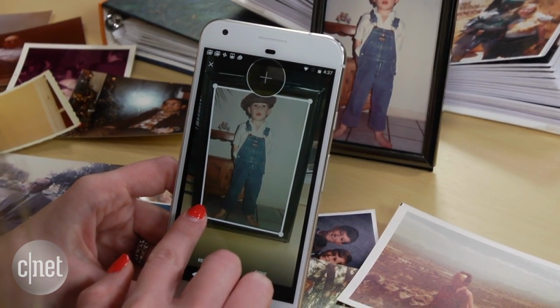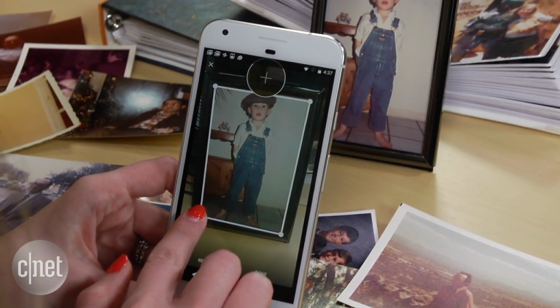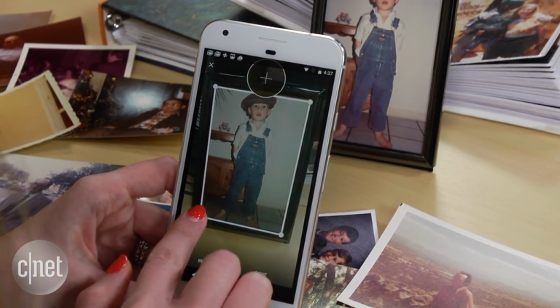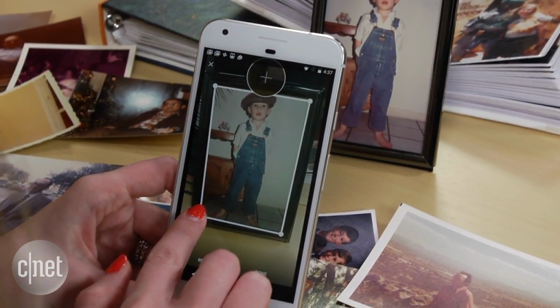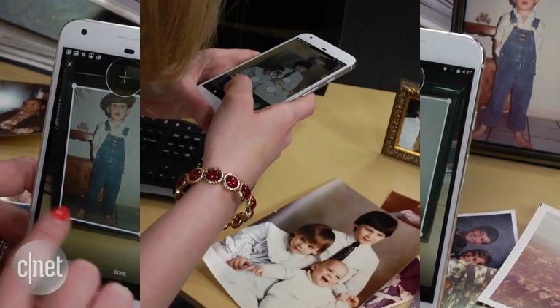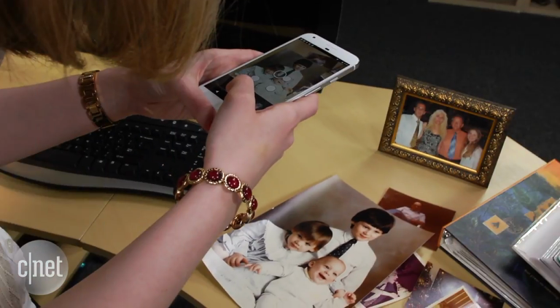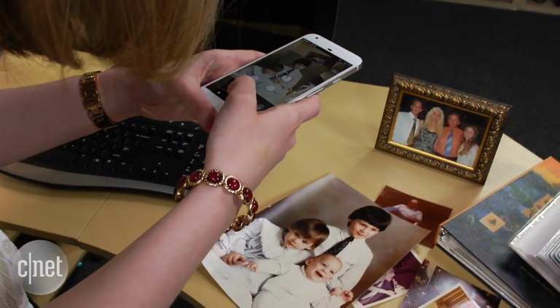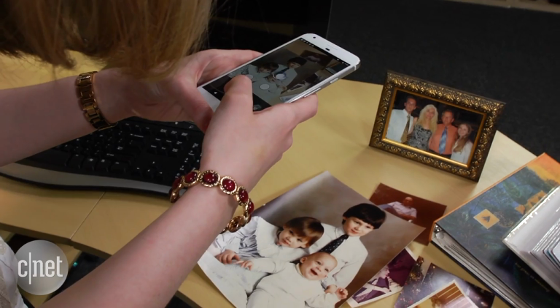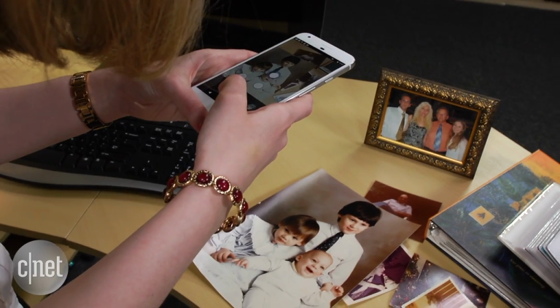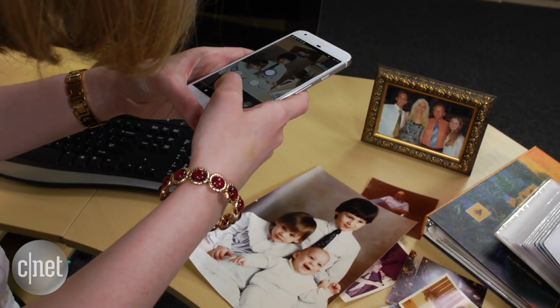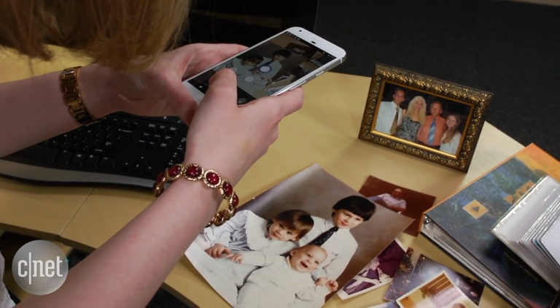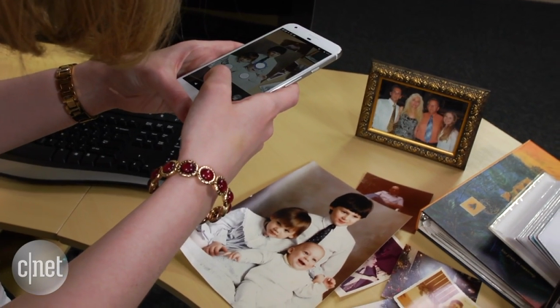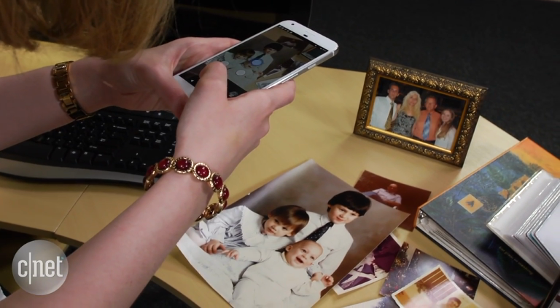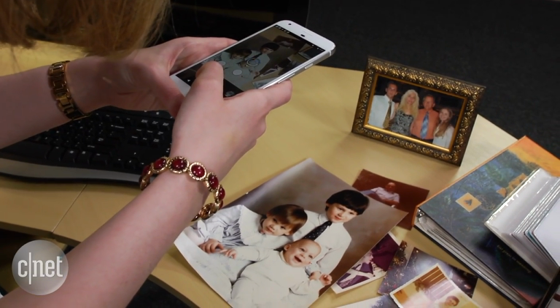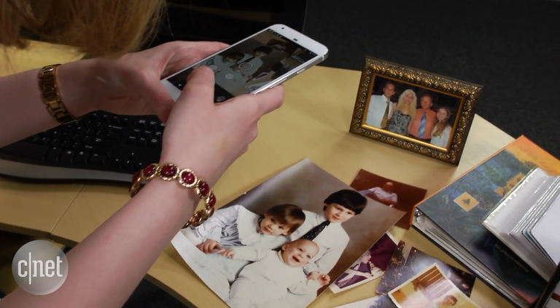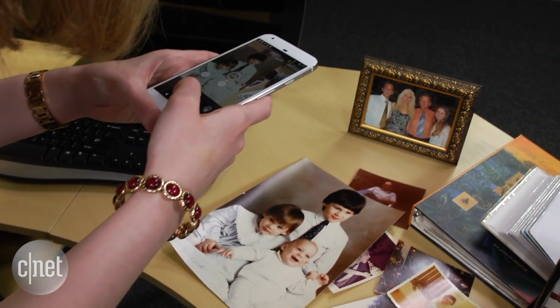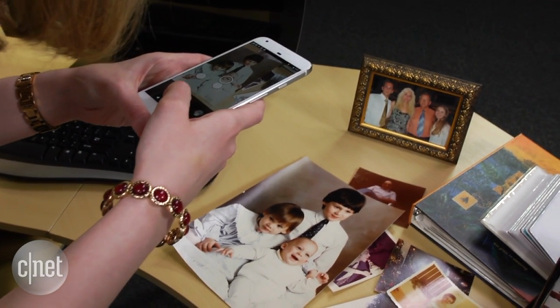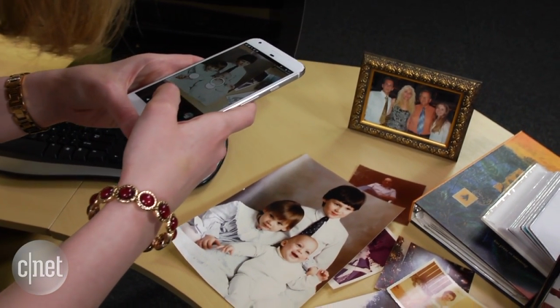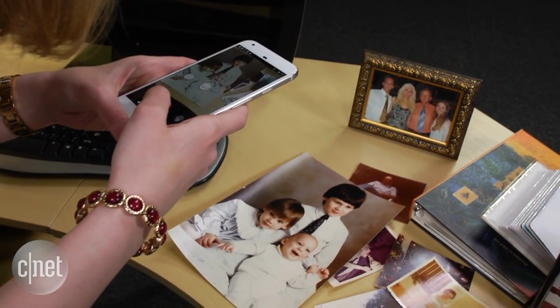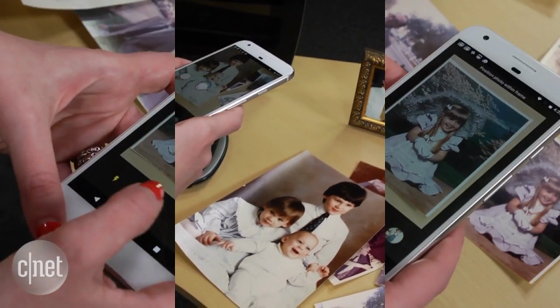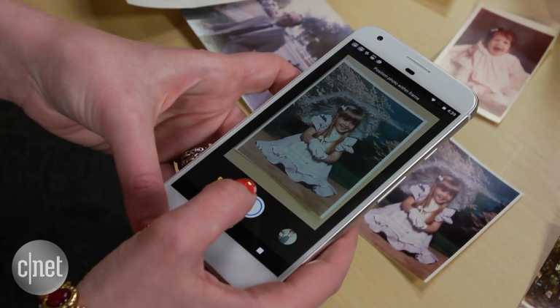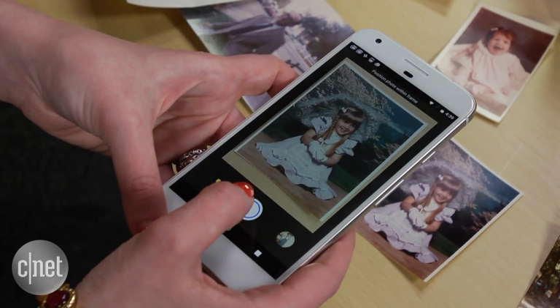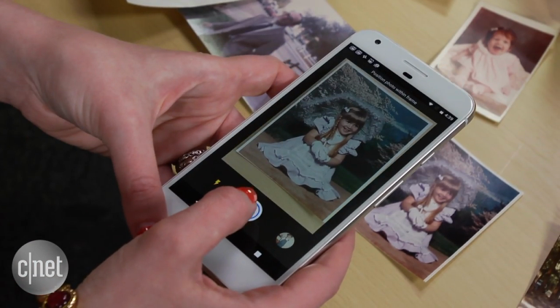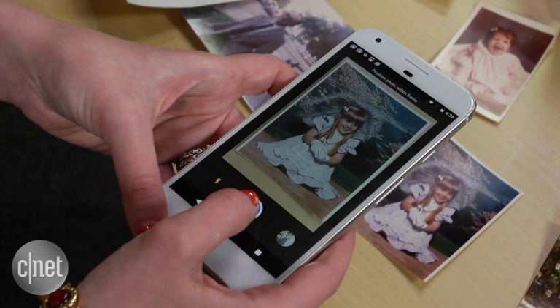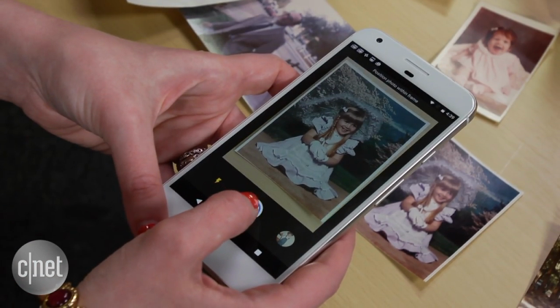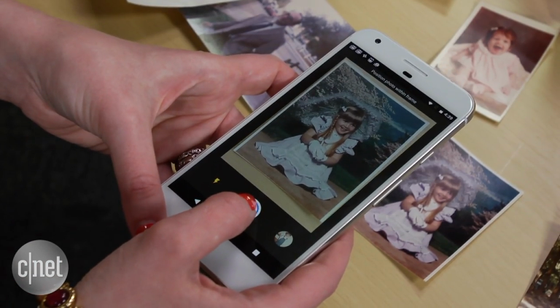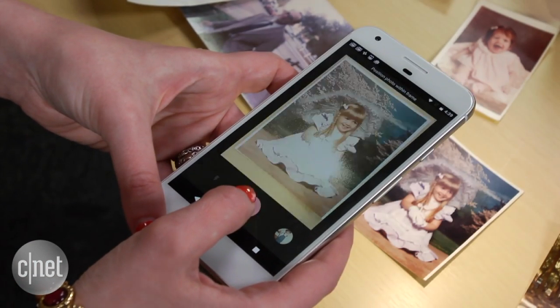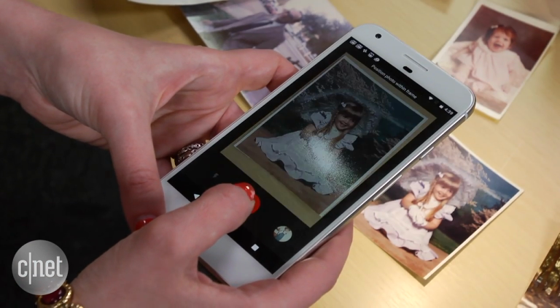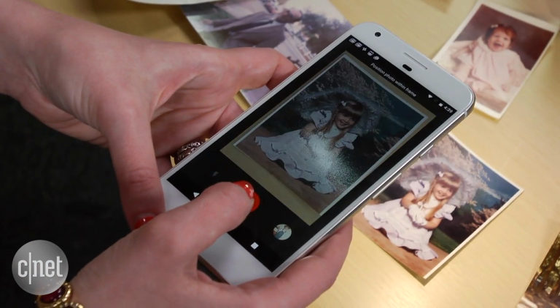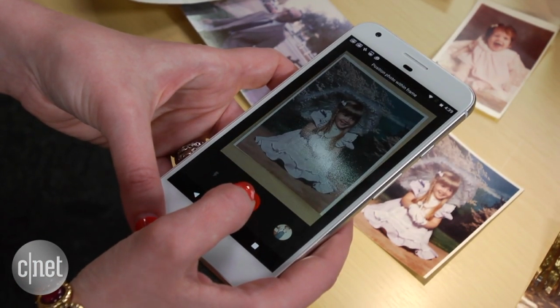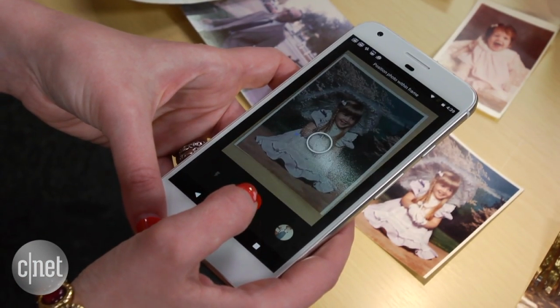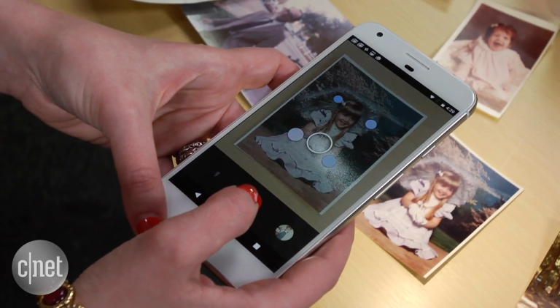You can adjust the corners if it's a little off. The size of the print doesn't matter — this will scan extra large photos and tiny wallet prints just fine.